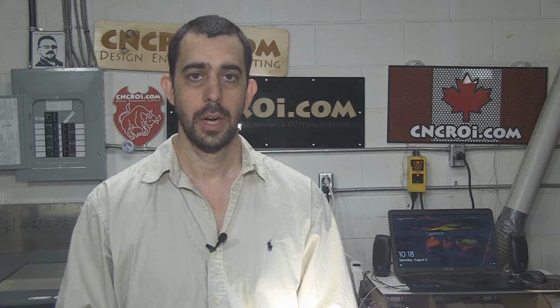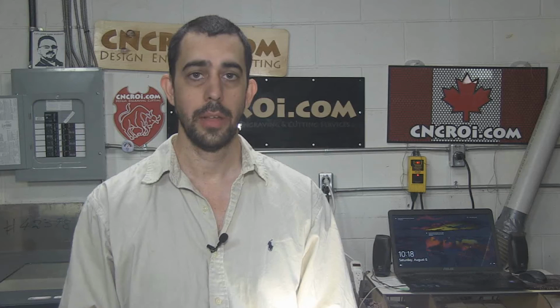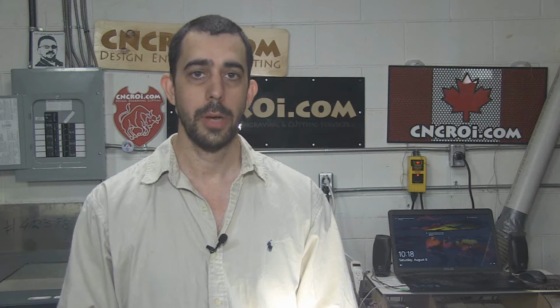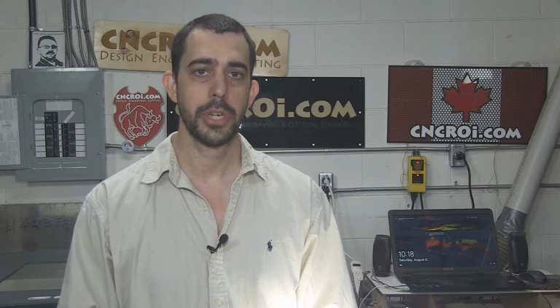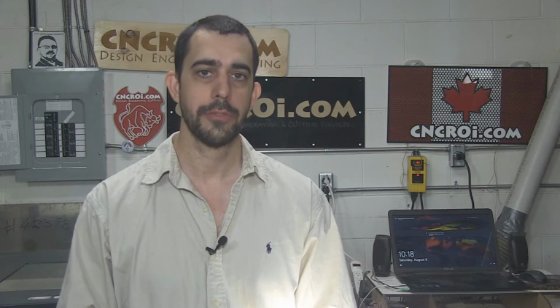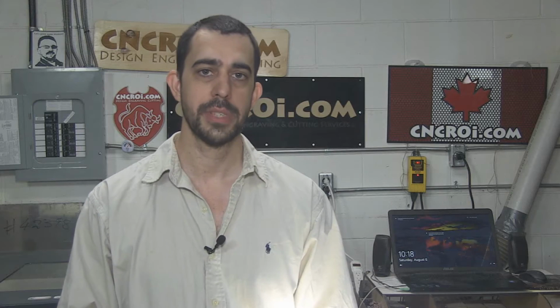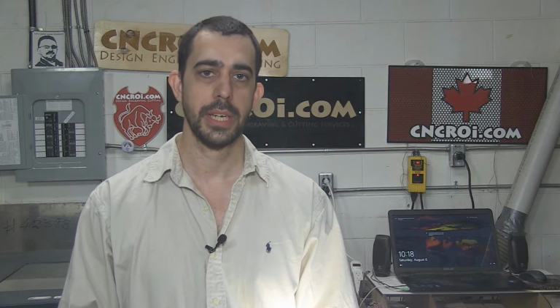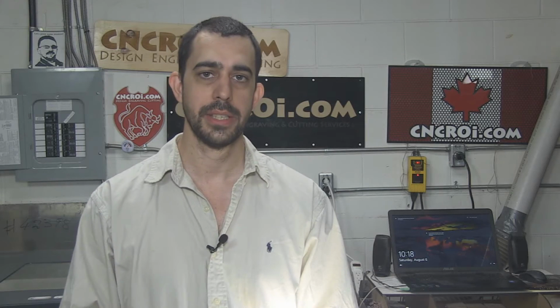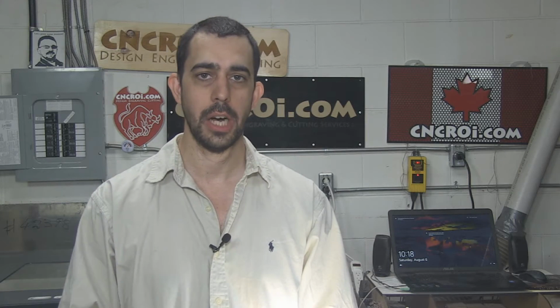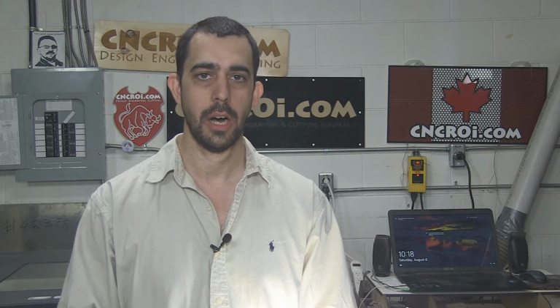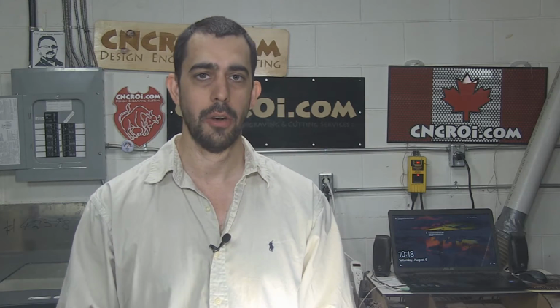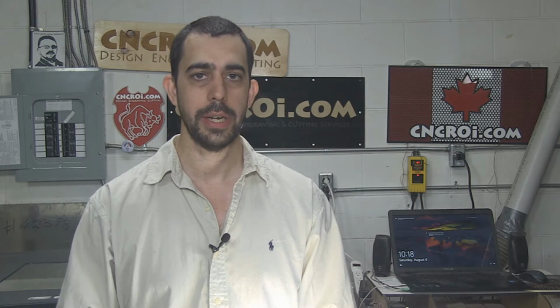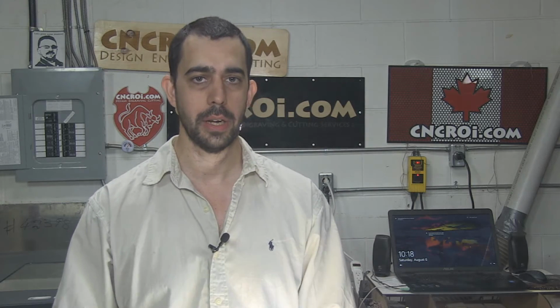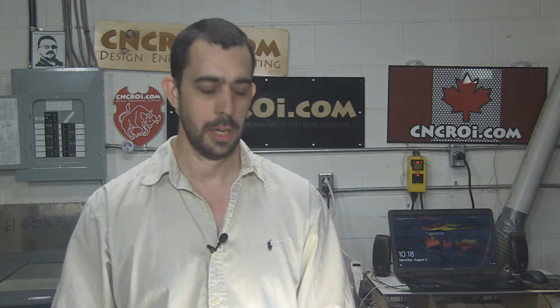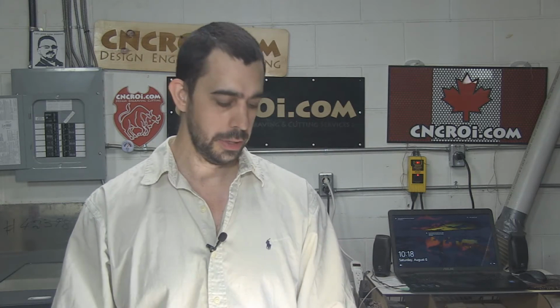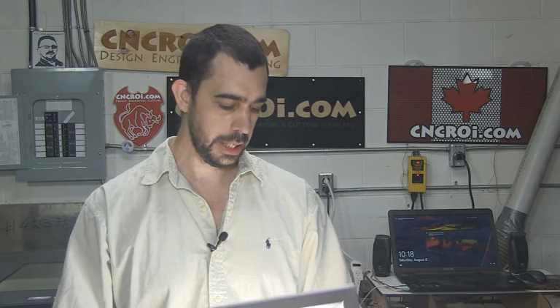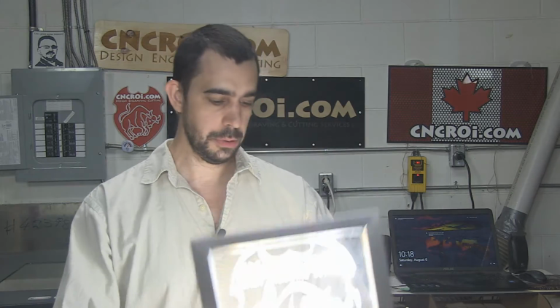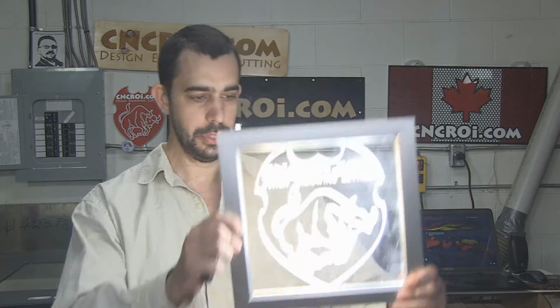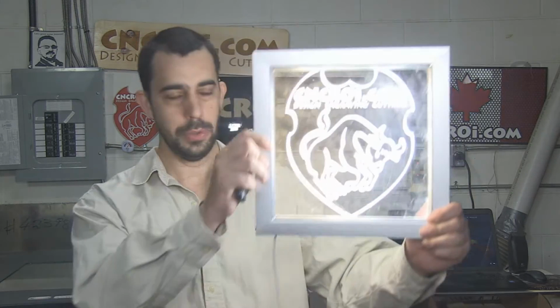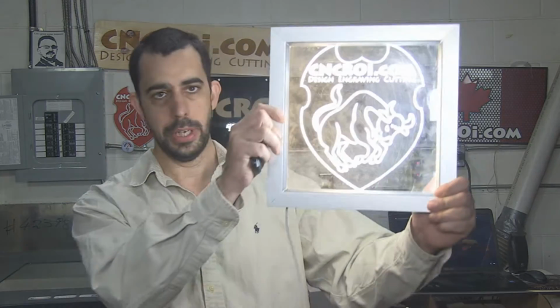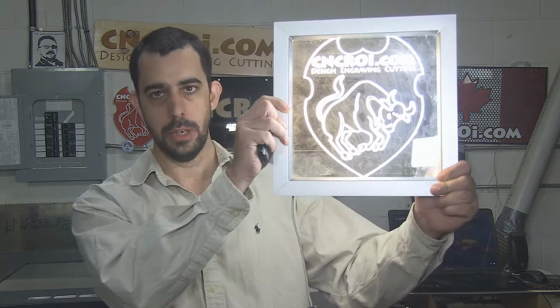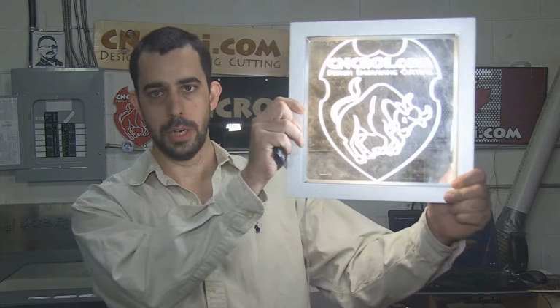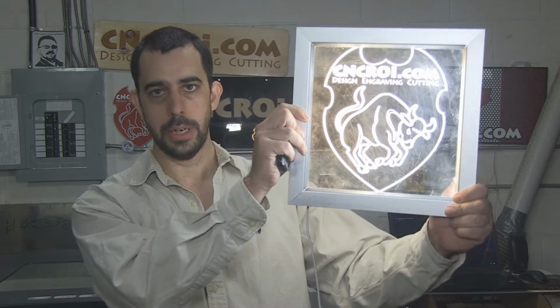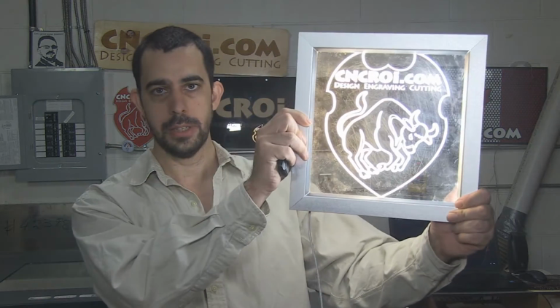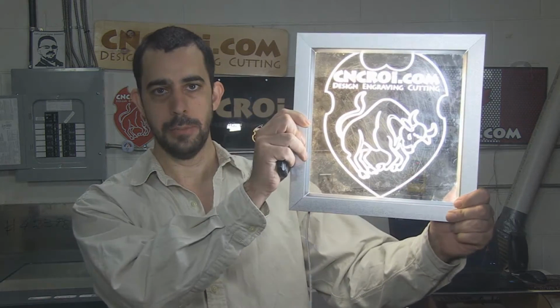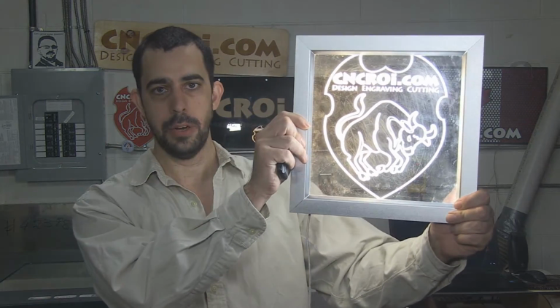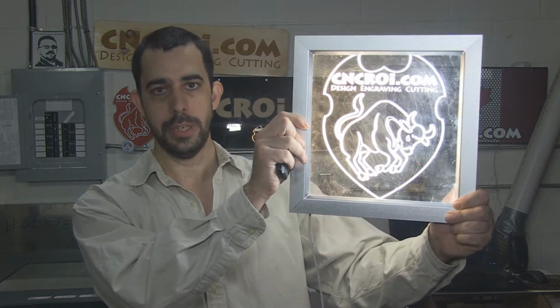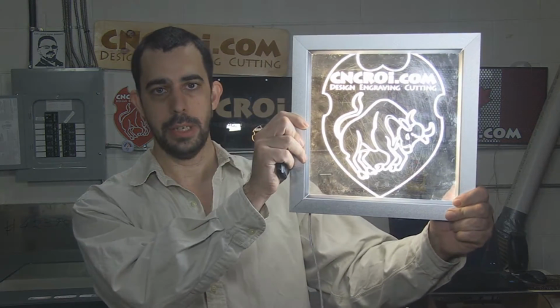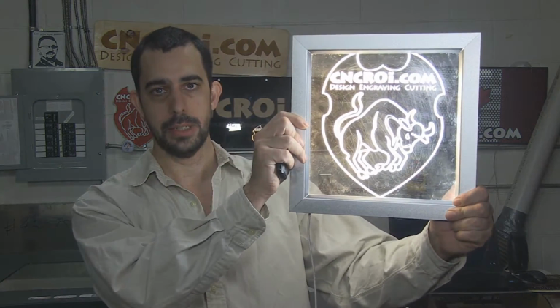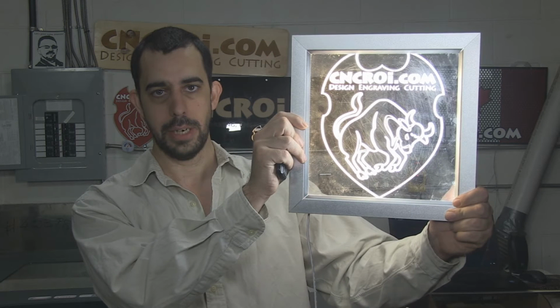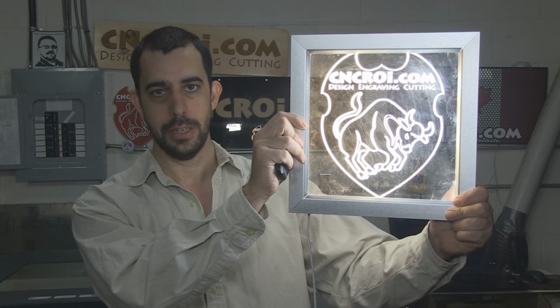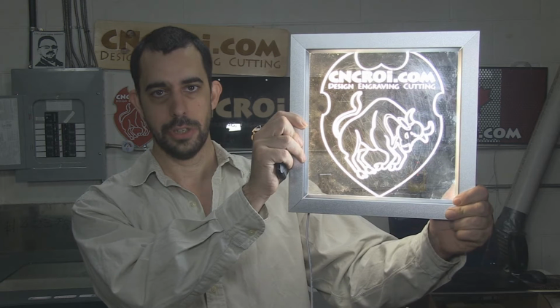Hi there, I'm John from CNCRI.com and today we'll take a look at custom LED lit signage.